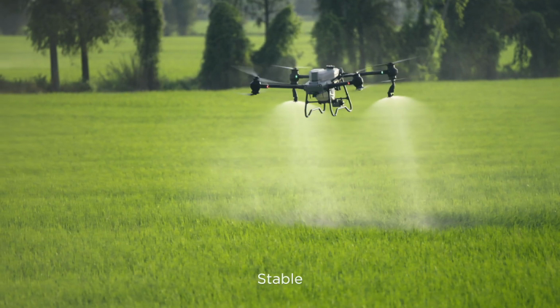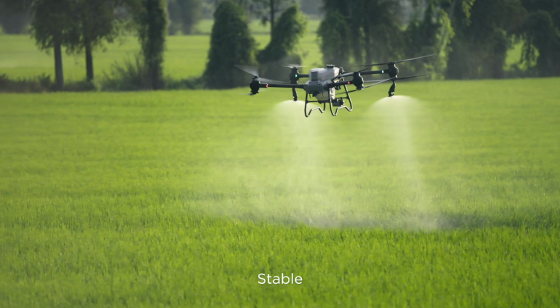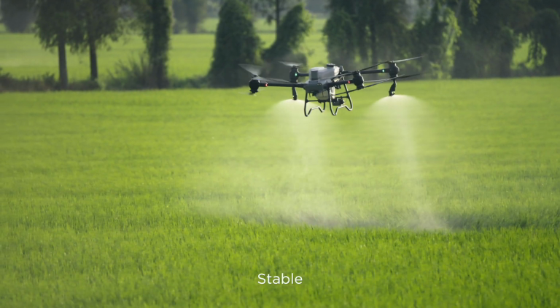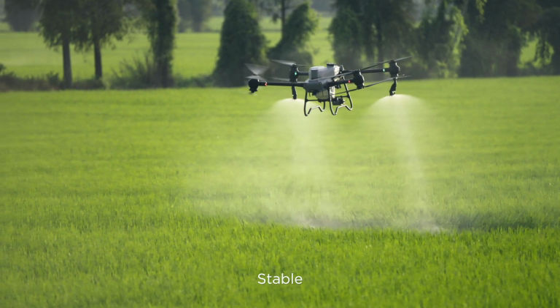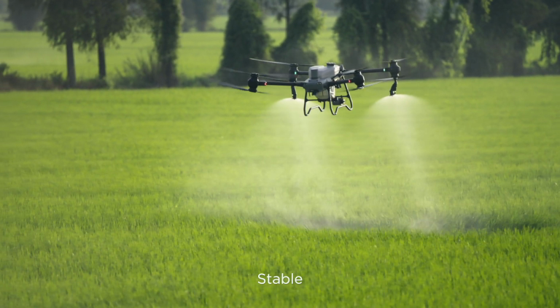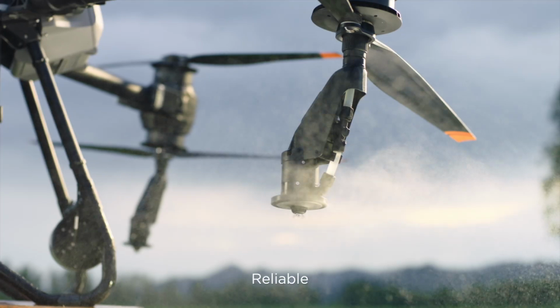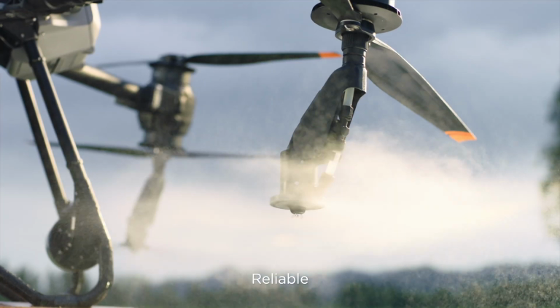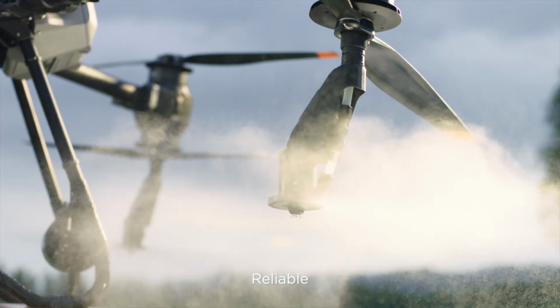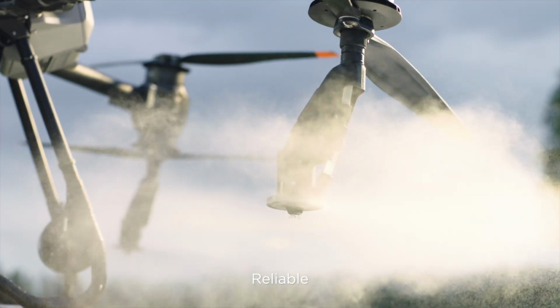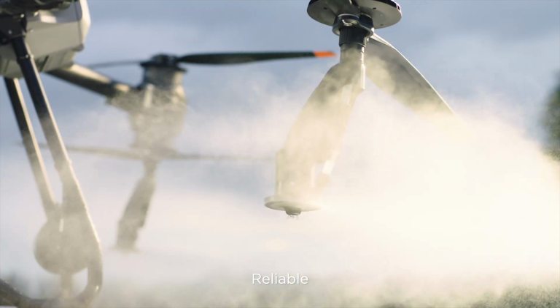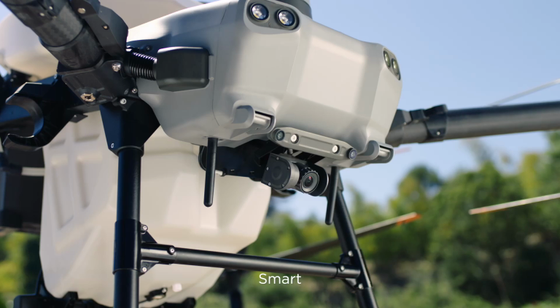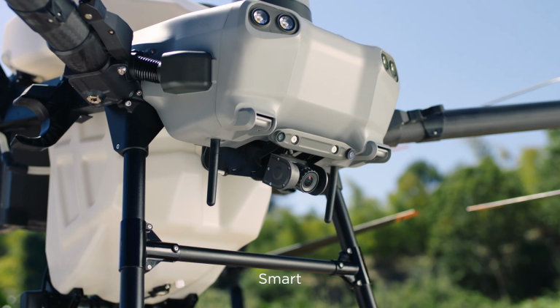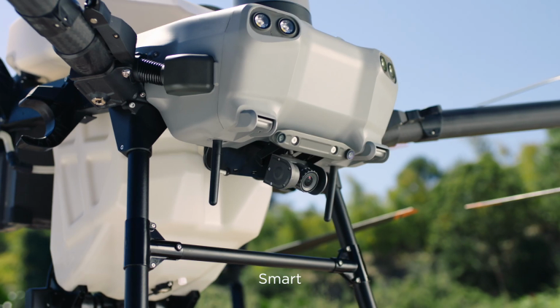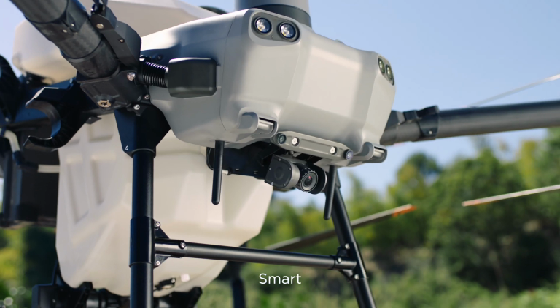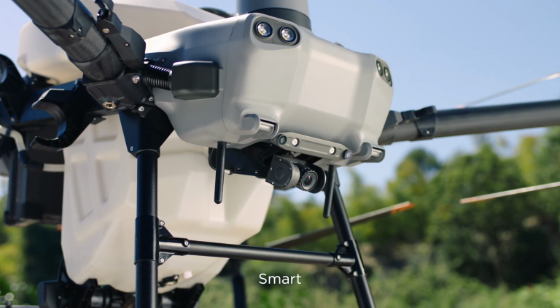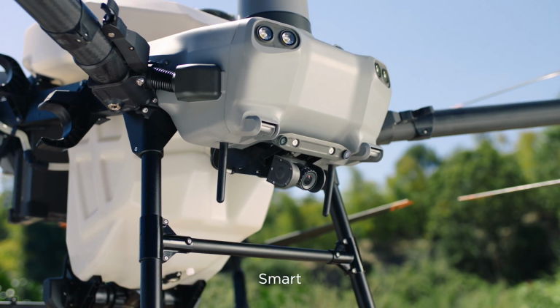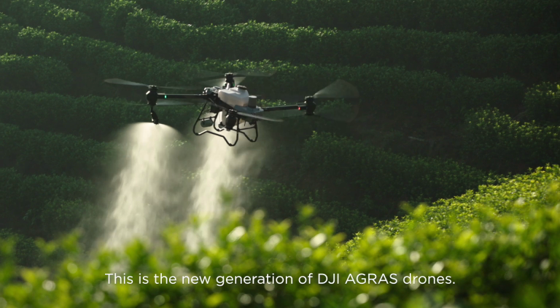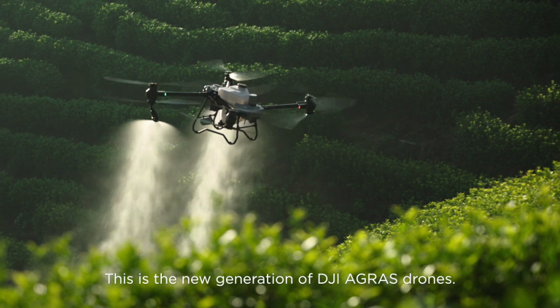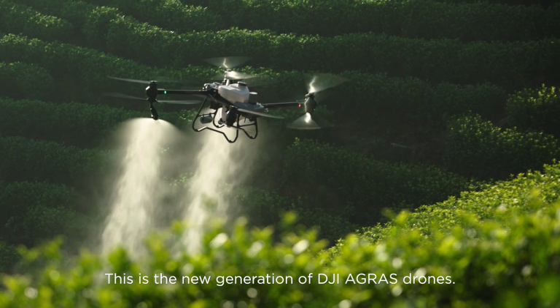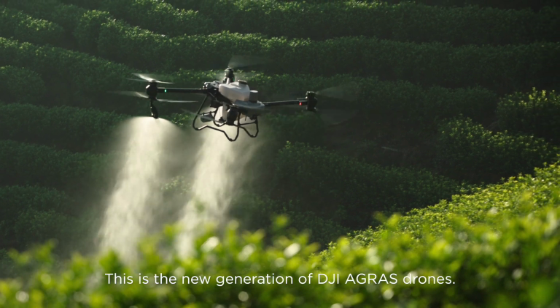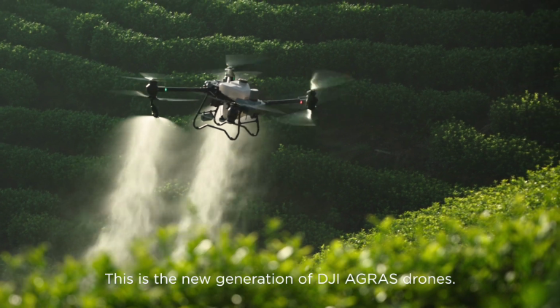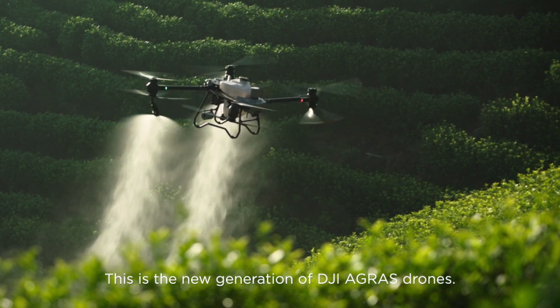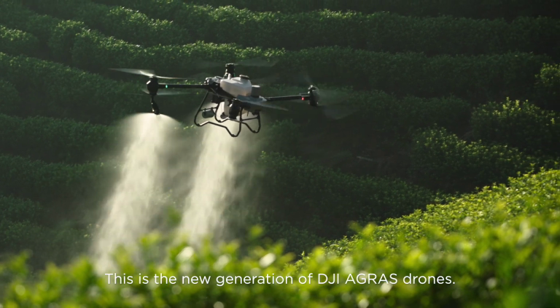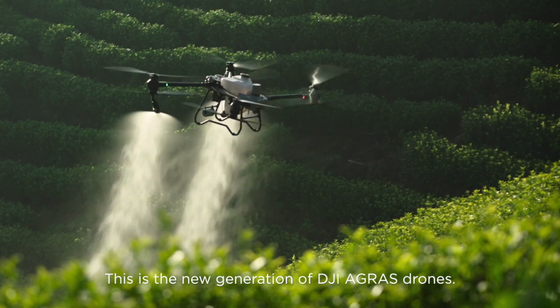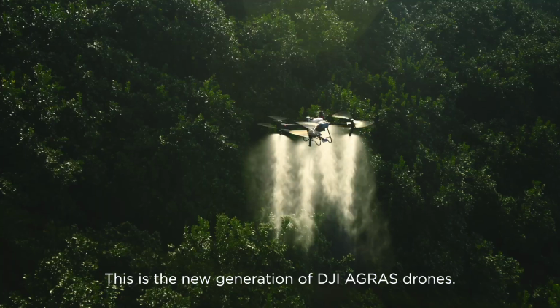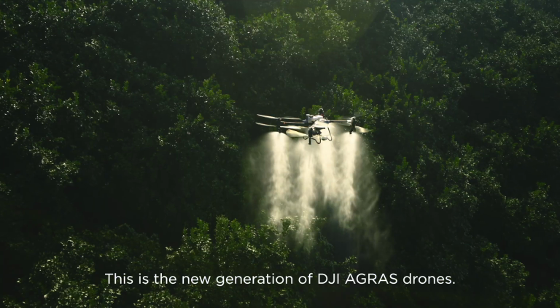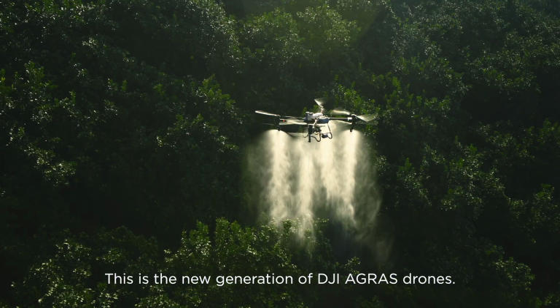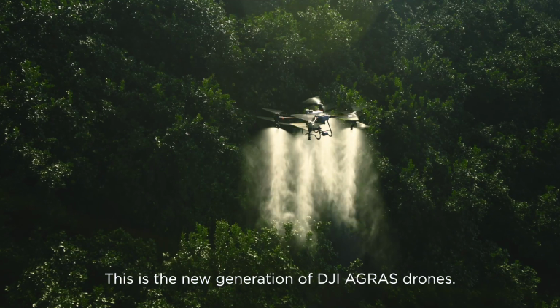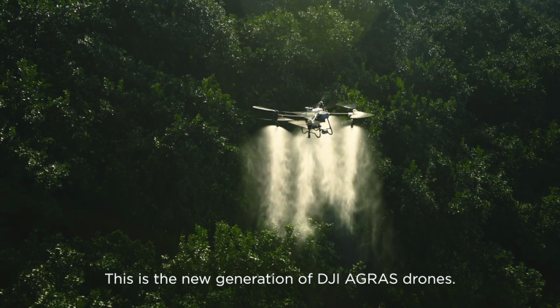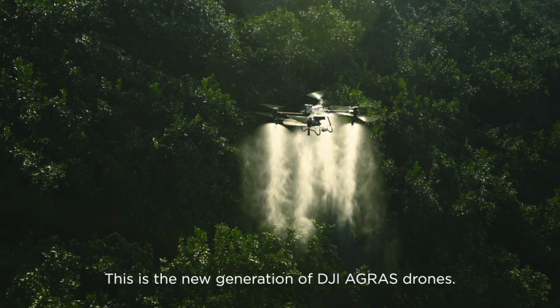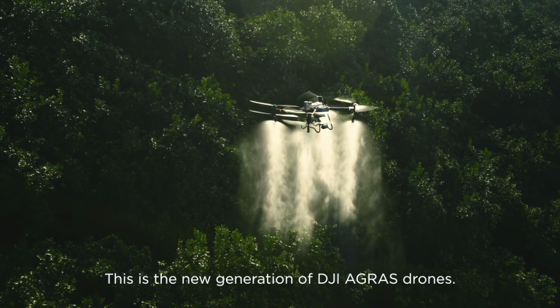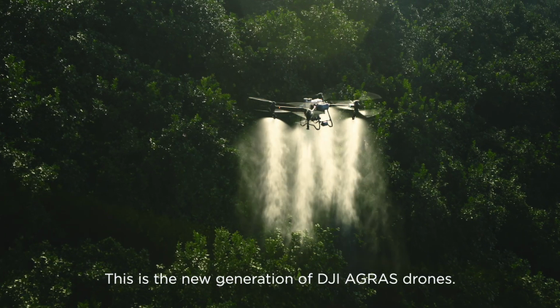Stable, reliable, and smart — this is the new generation DJI Agras drone.